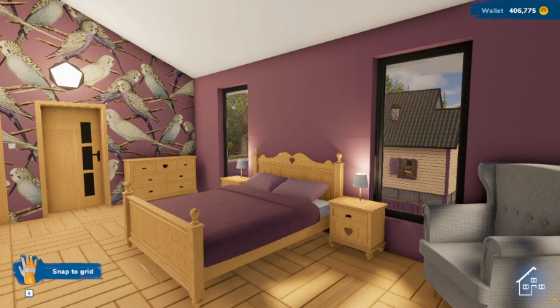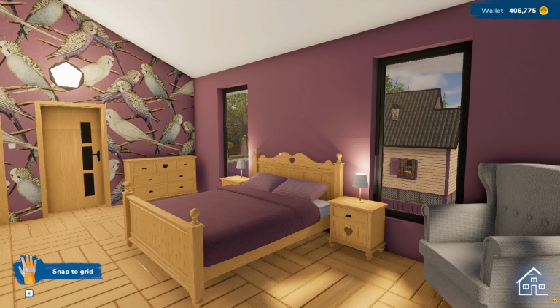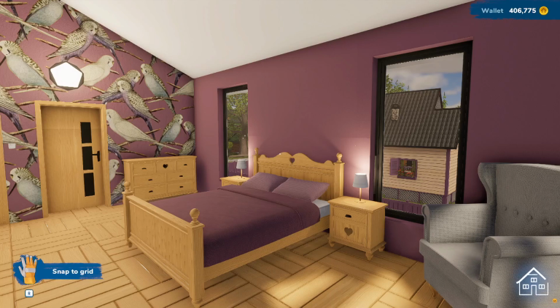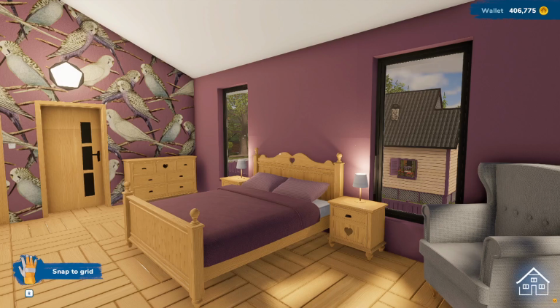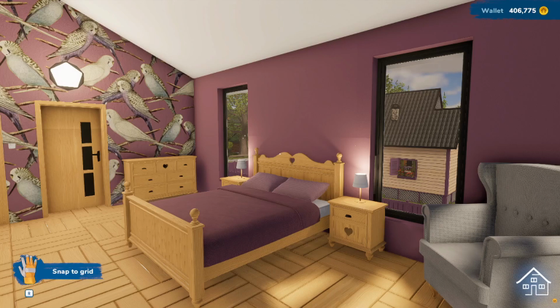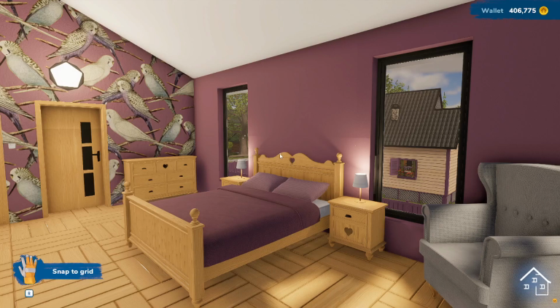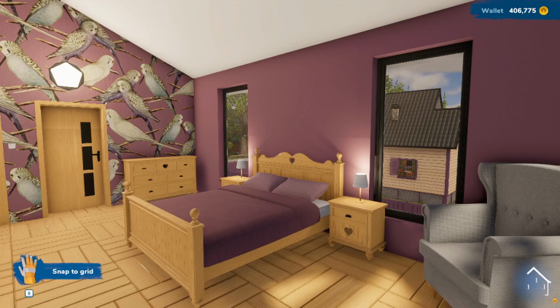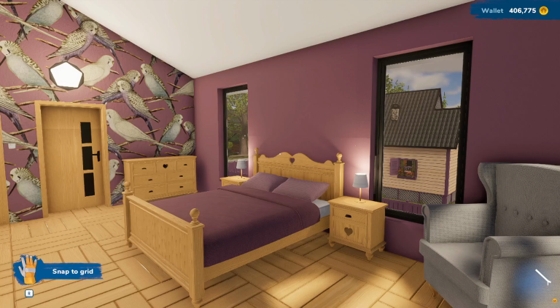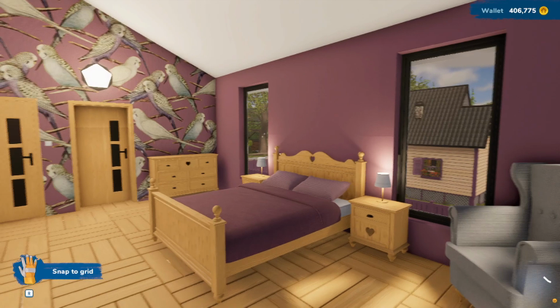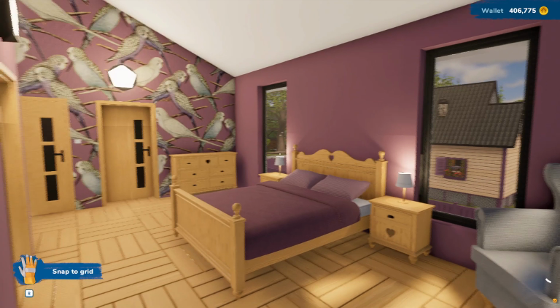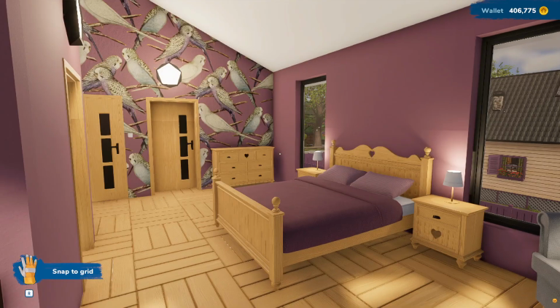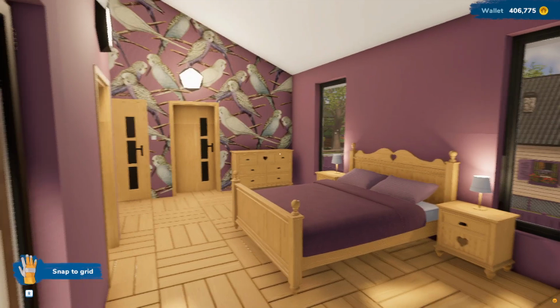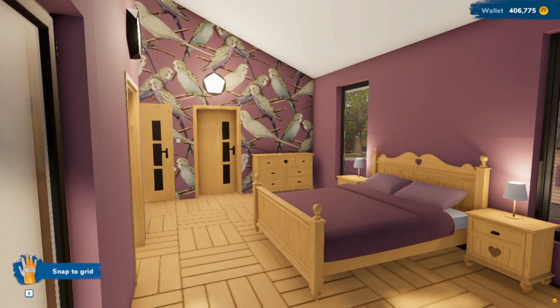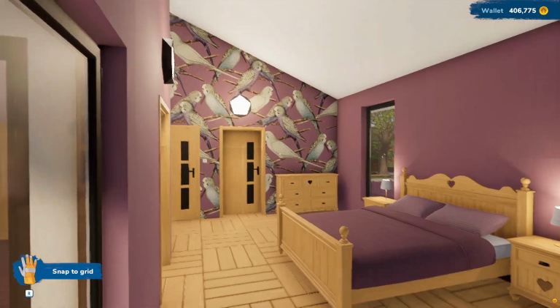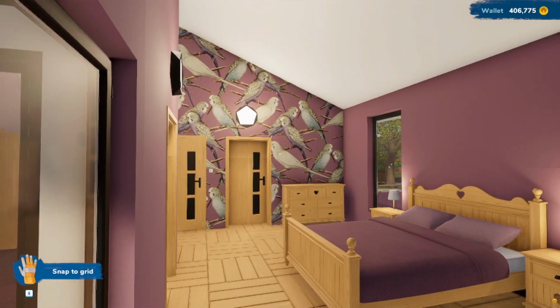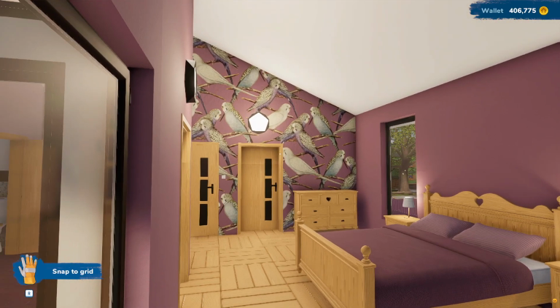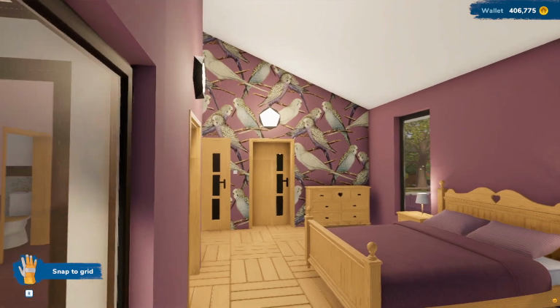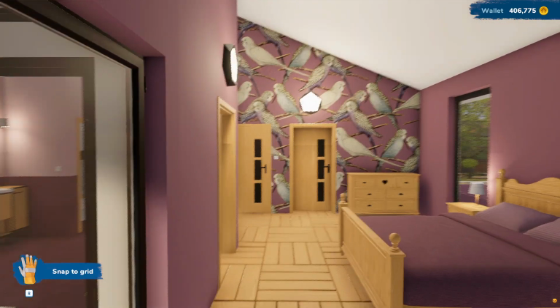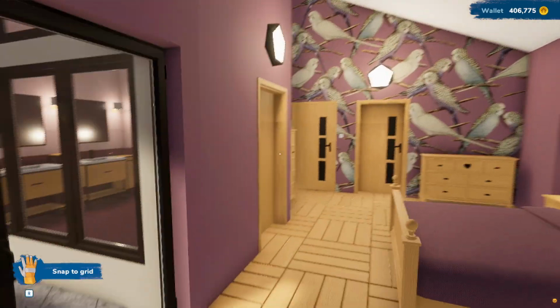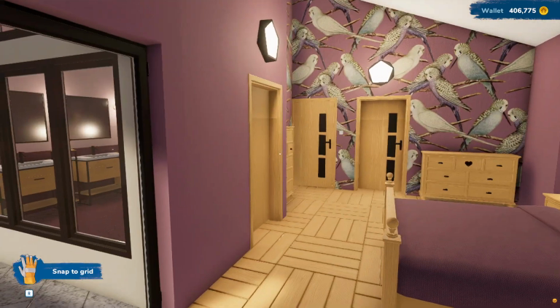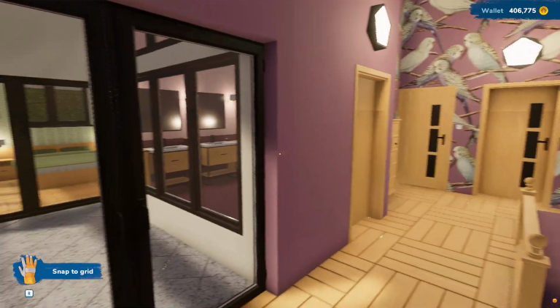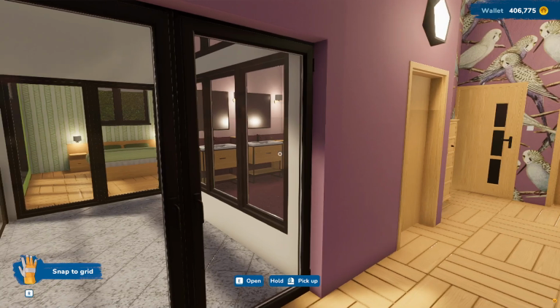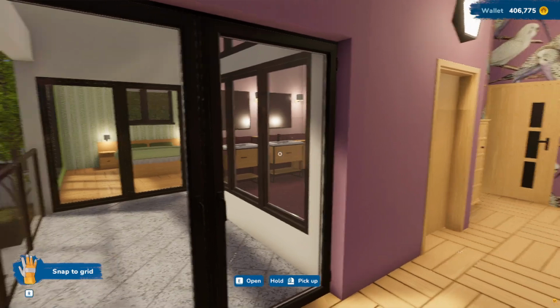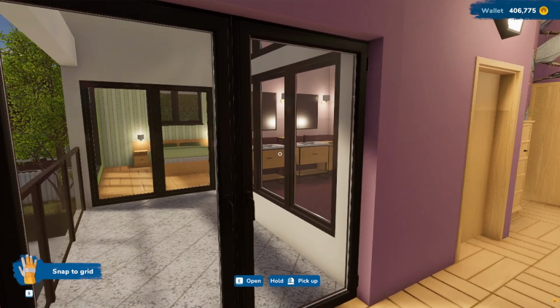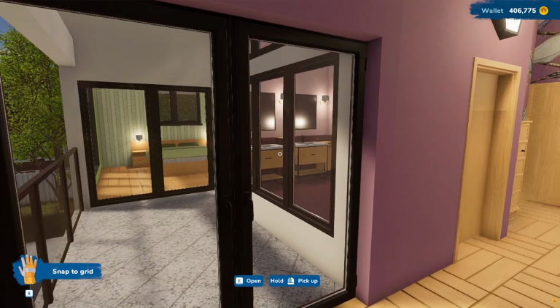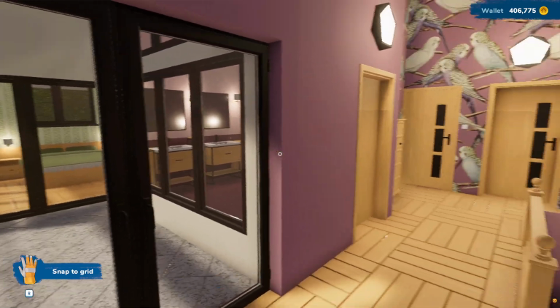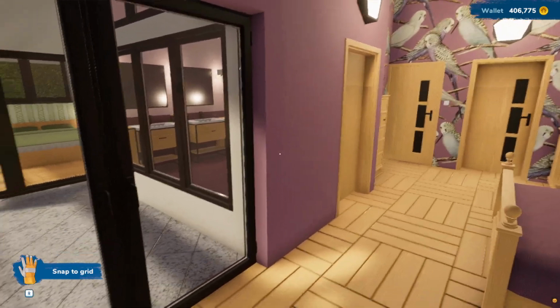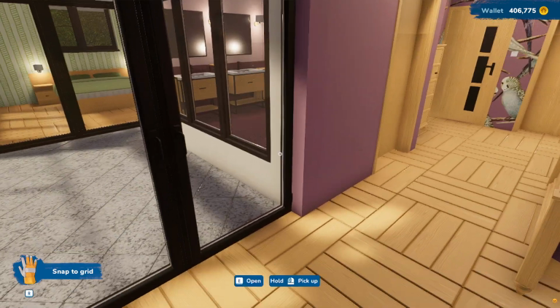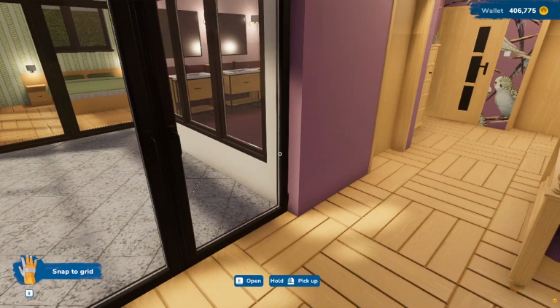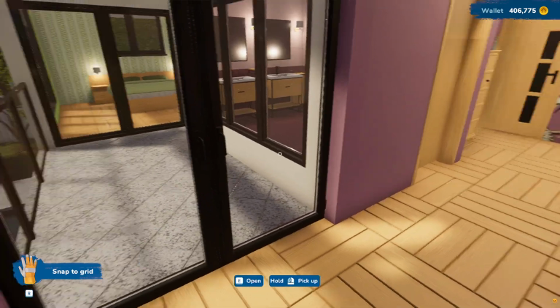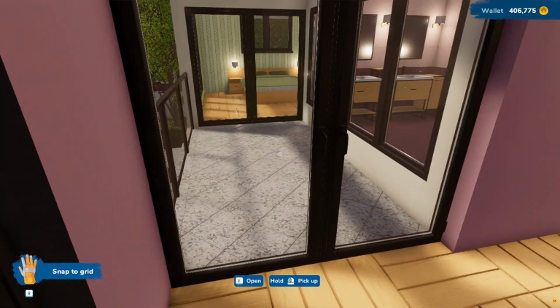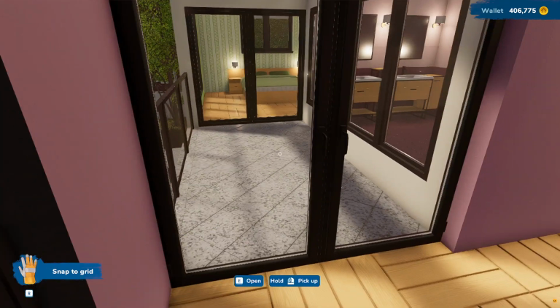Hey guys, here we are back in House Flipper. We finished up this bedroom and bathroom last time.